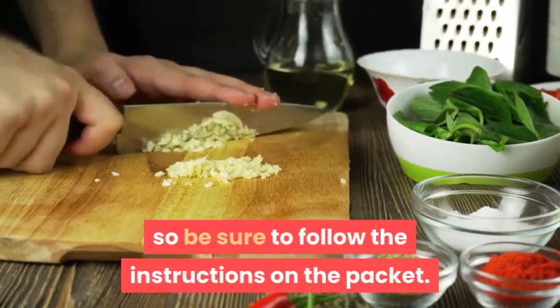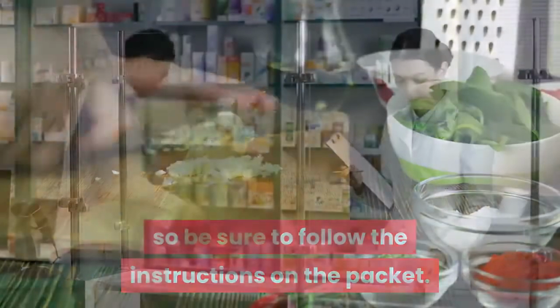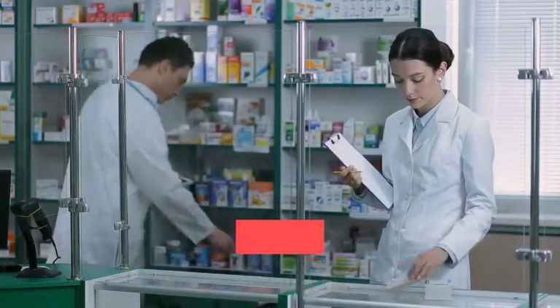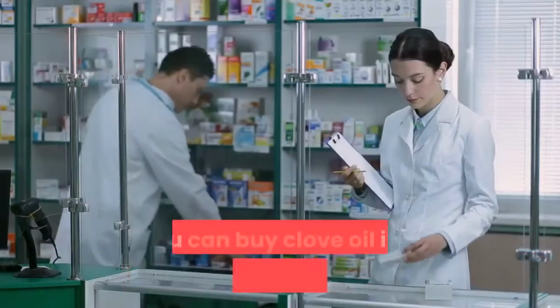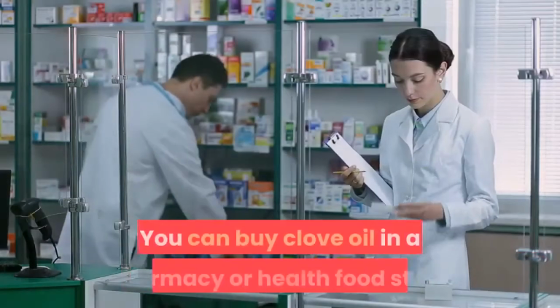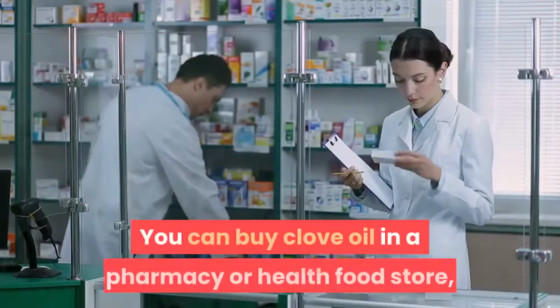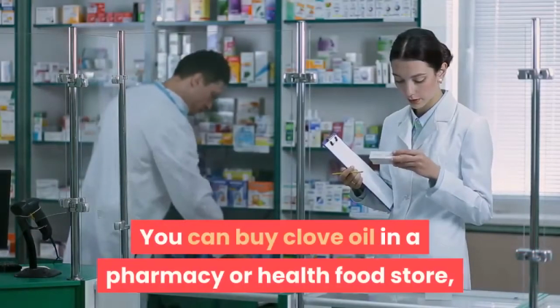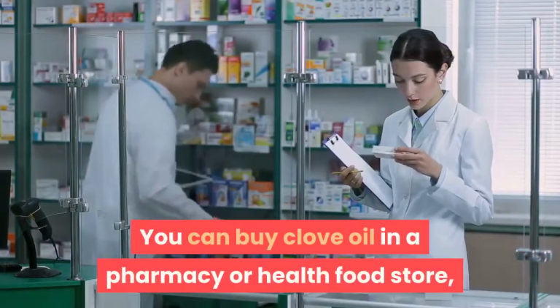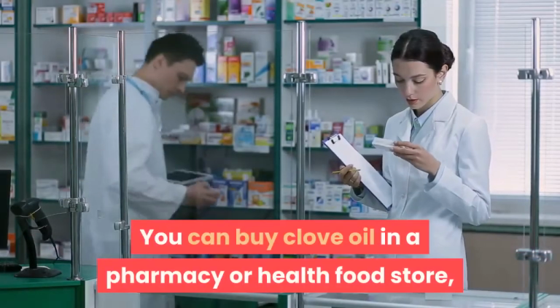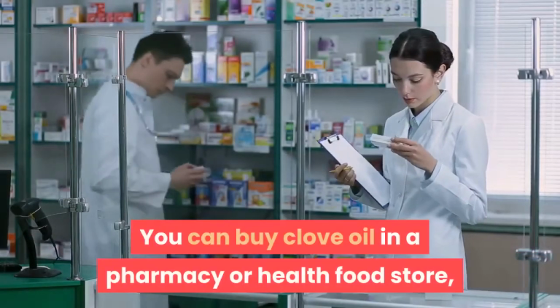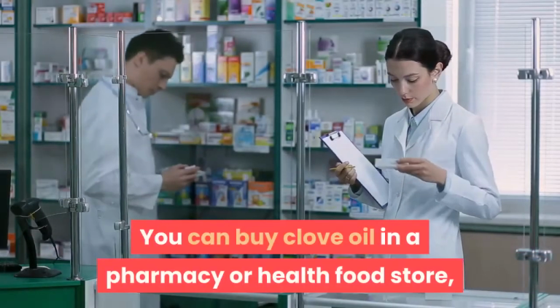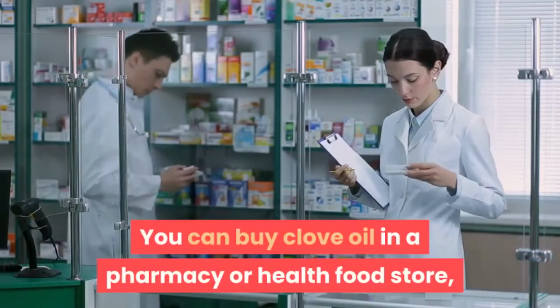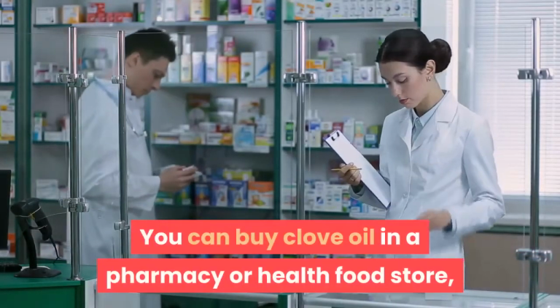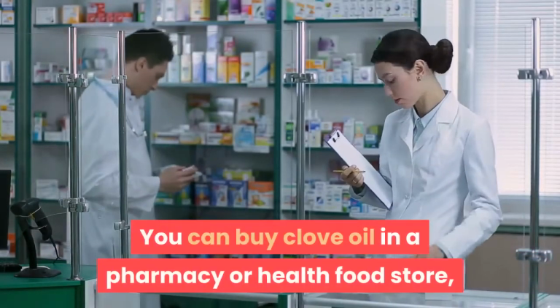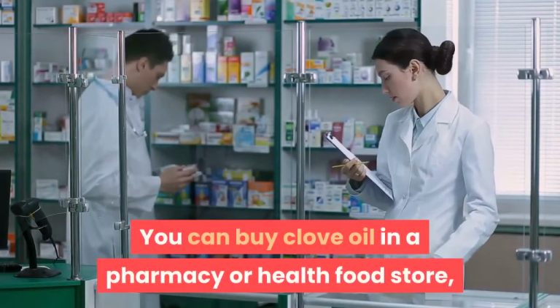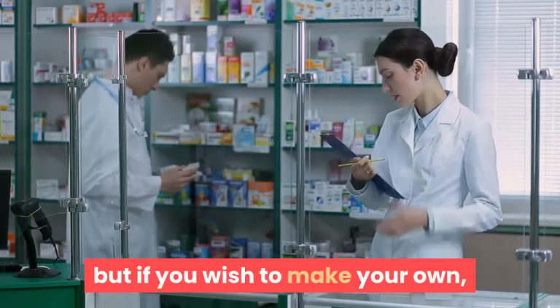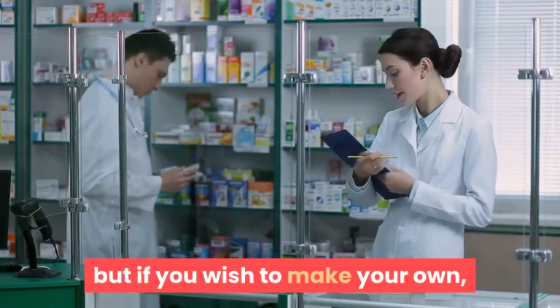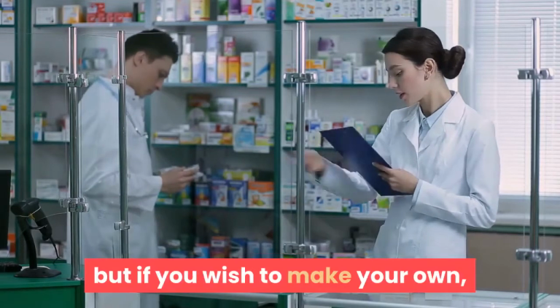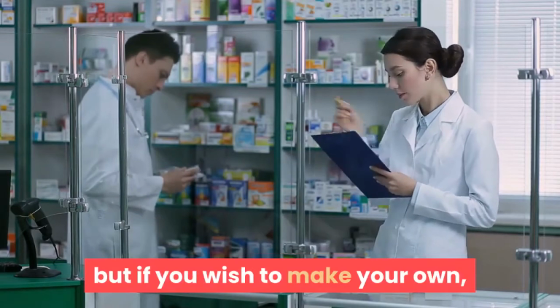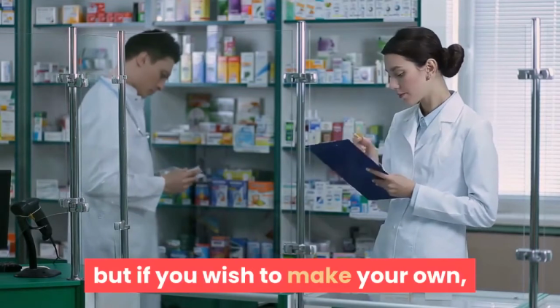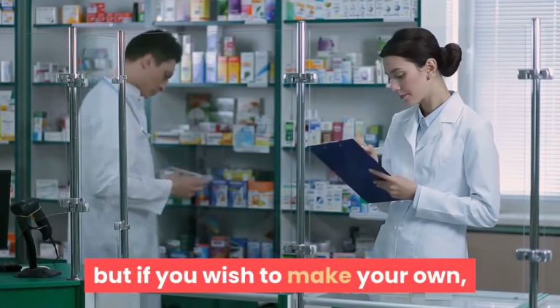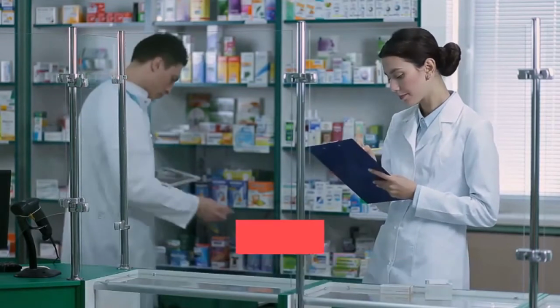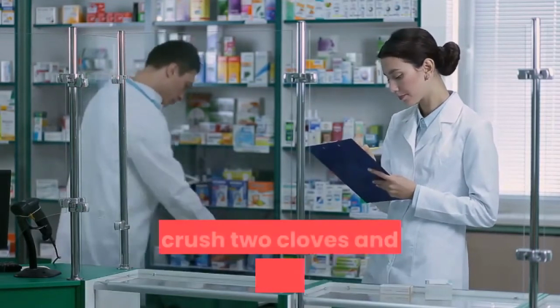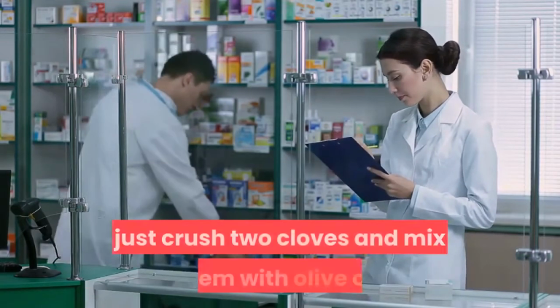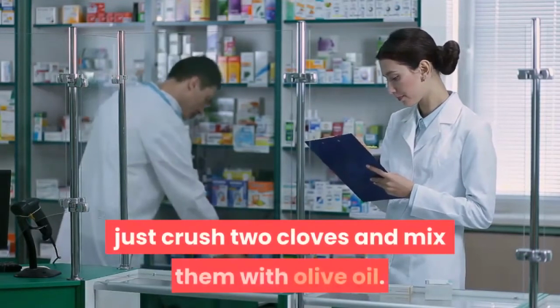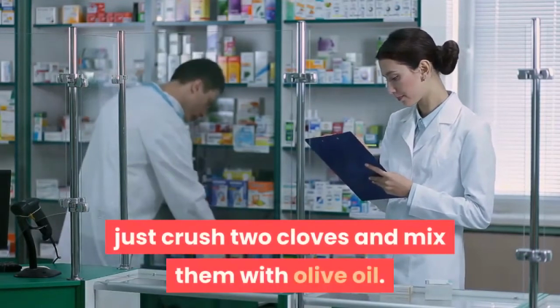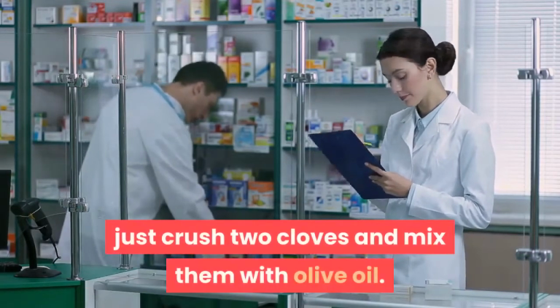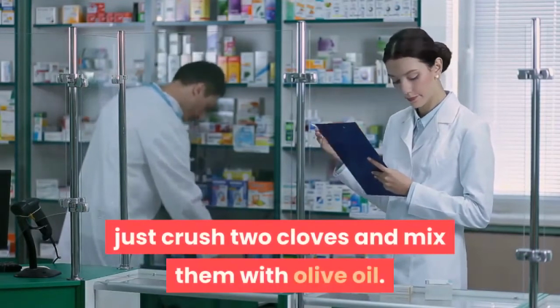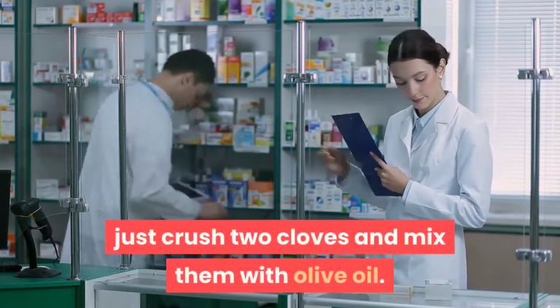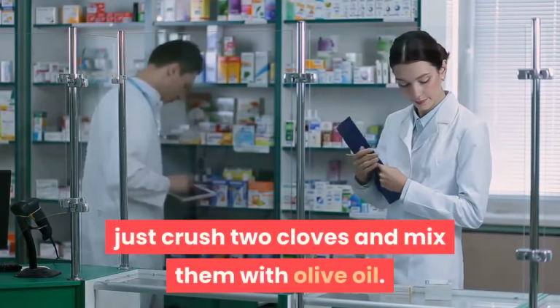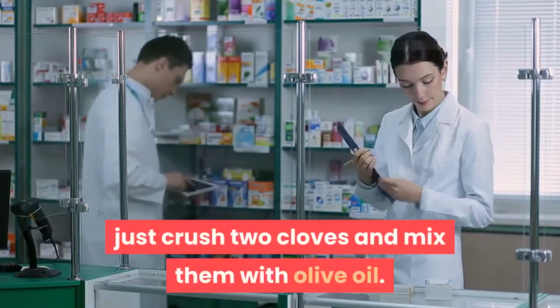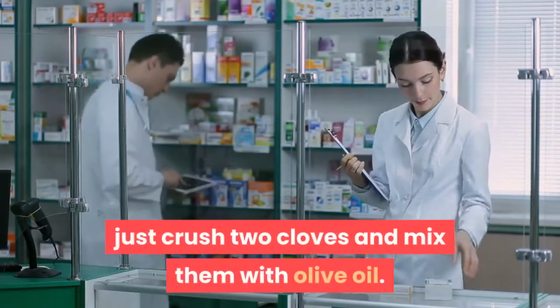You can buy clove oil in a pharmacy or health food store, but if you wish to make your own, just crush two cloves and mix them with olive oil.